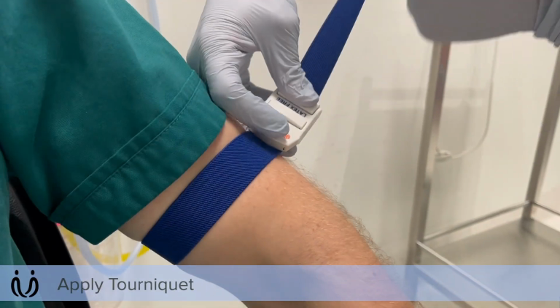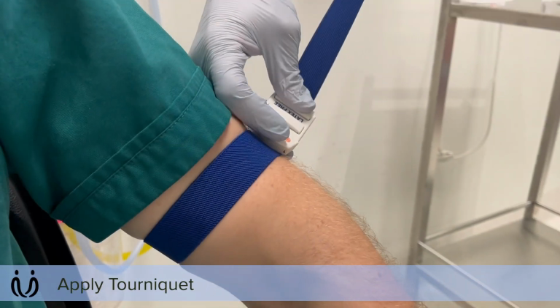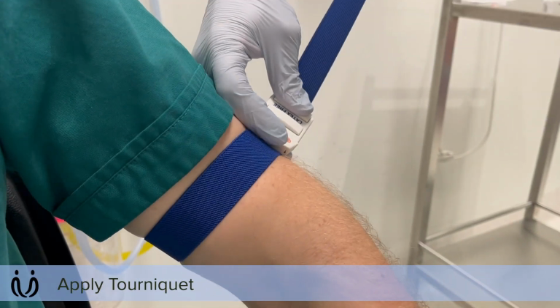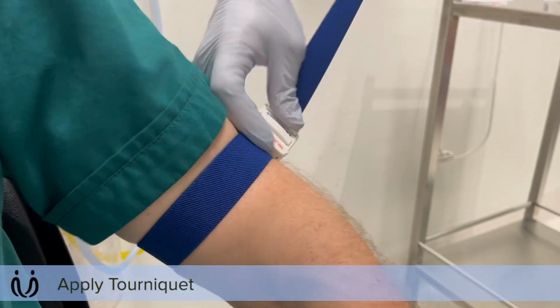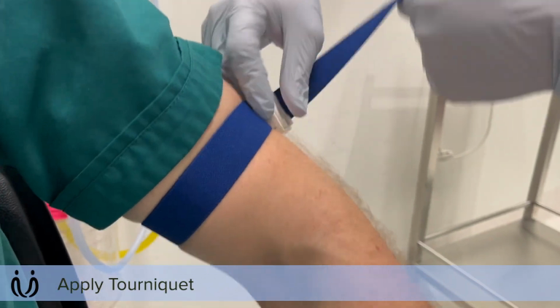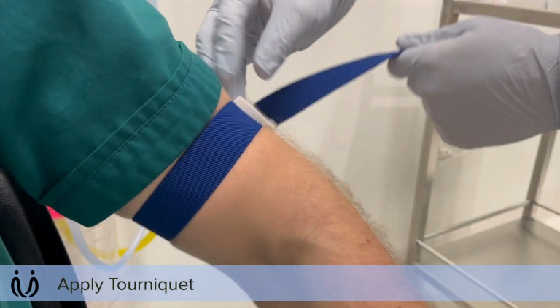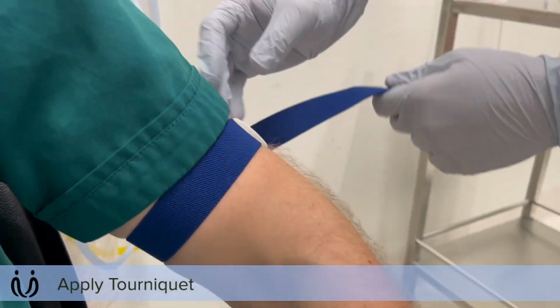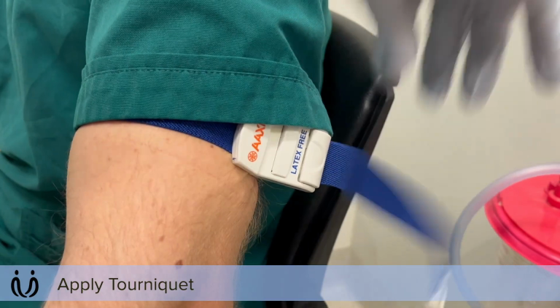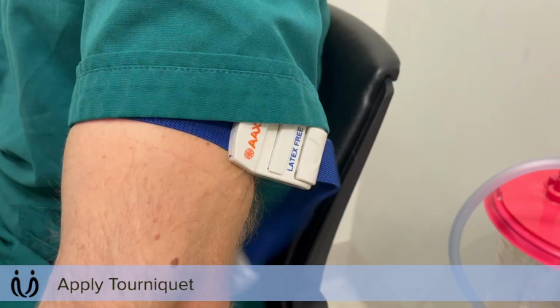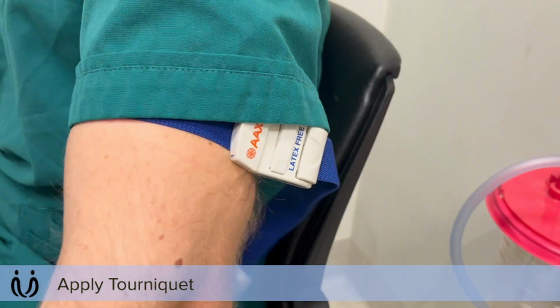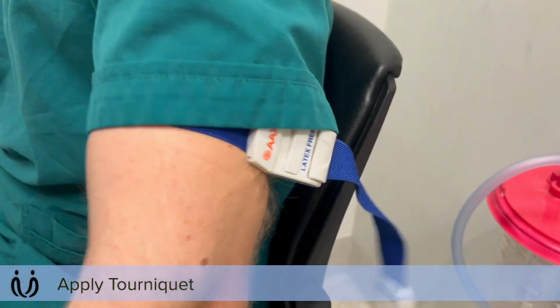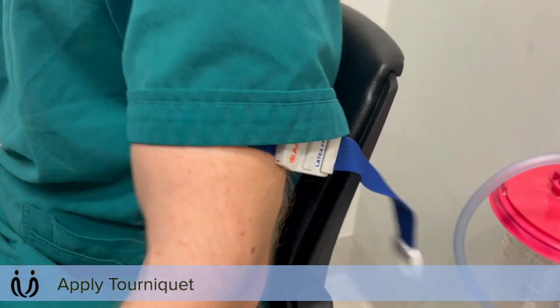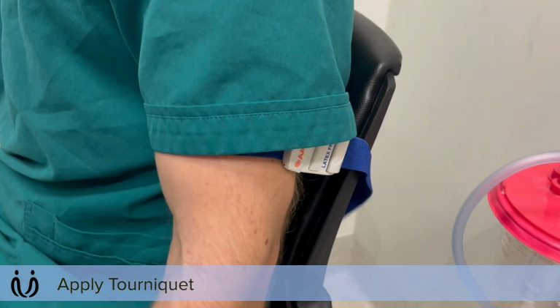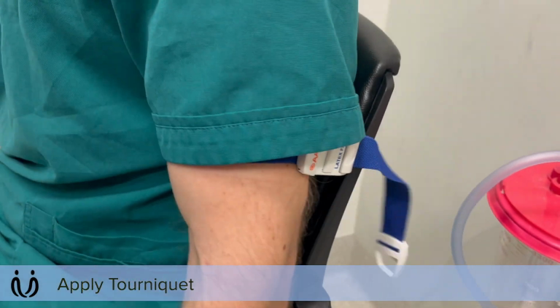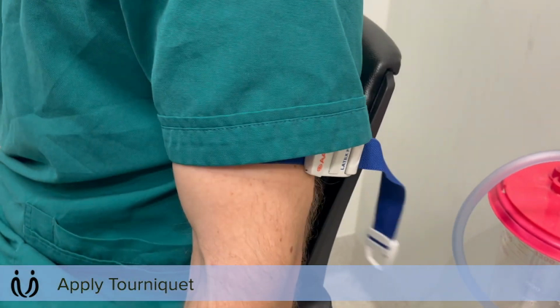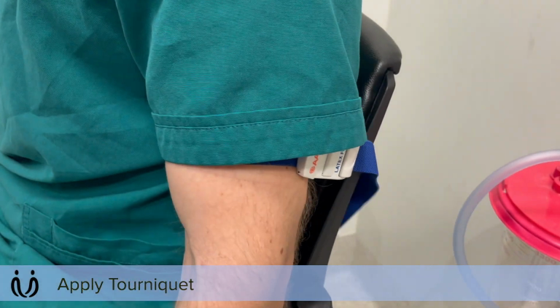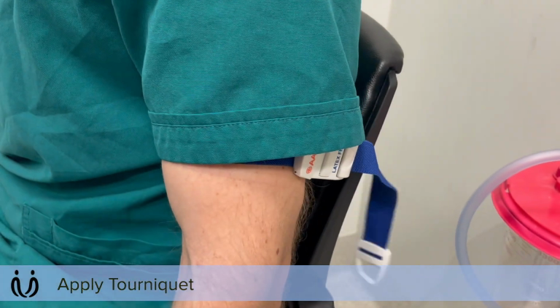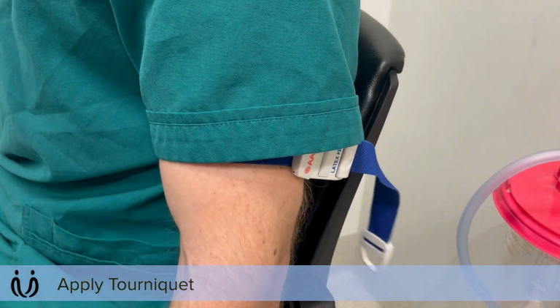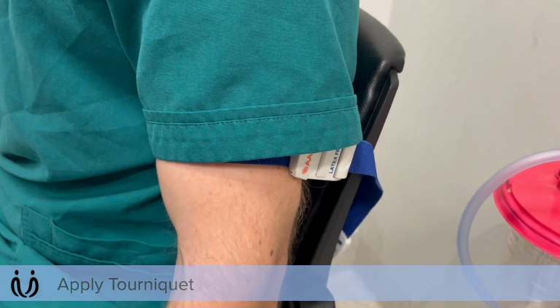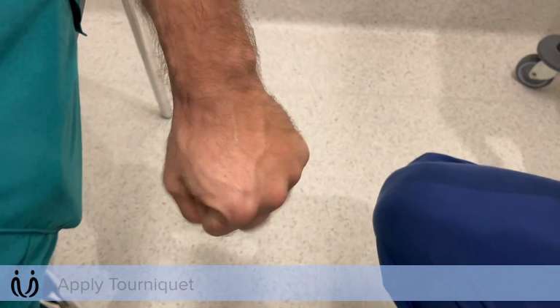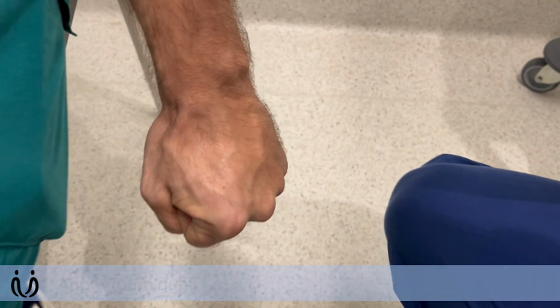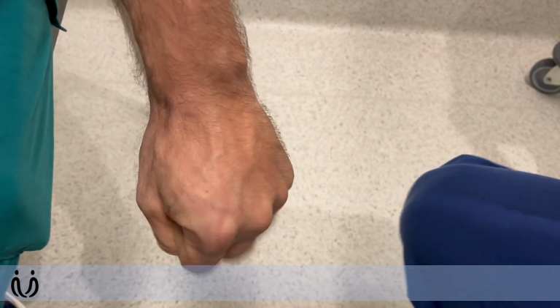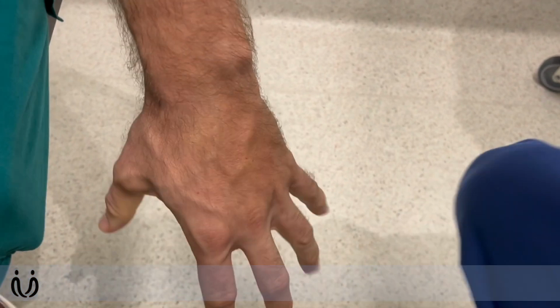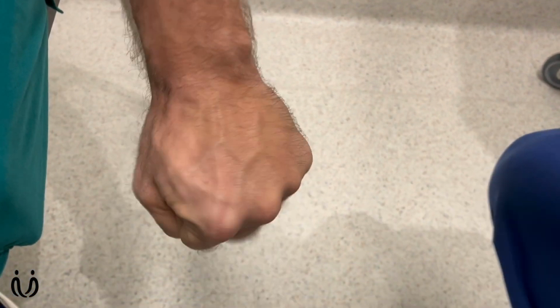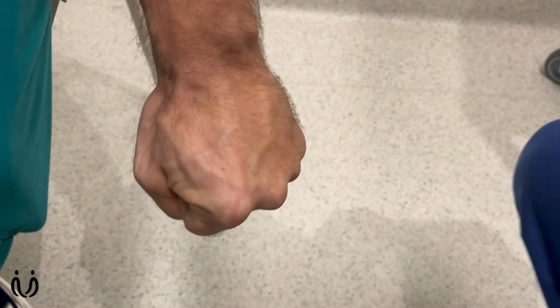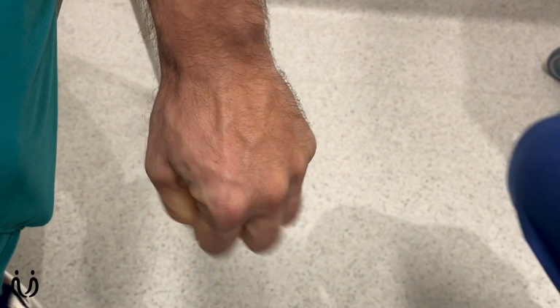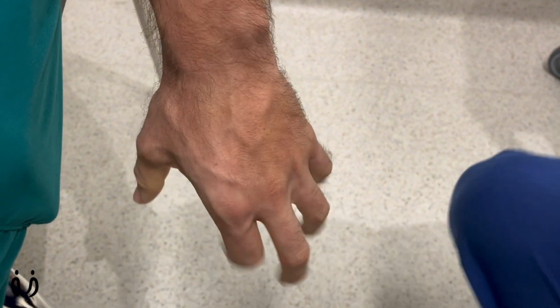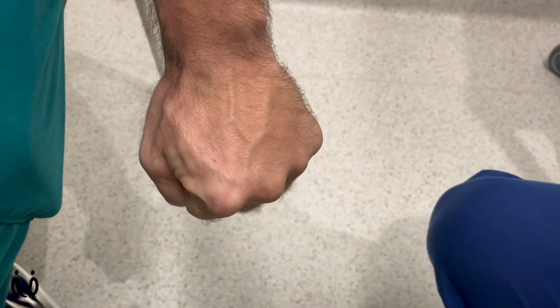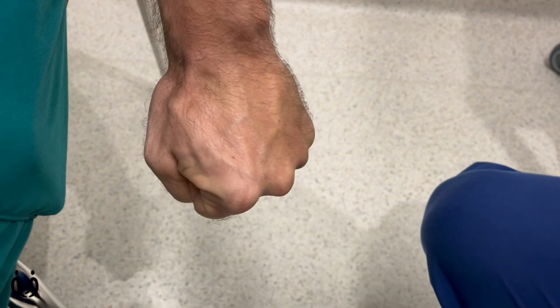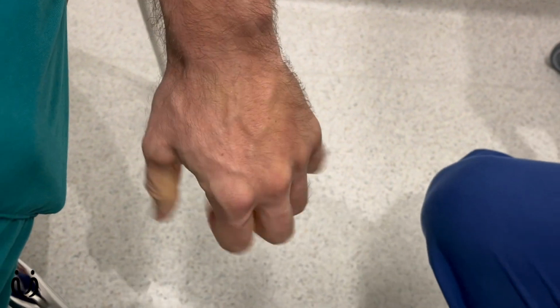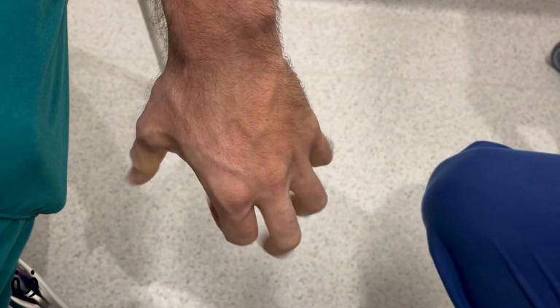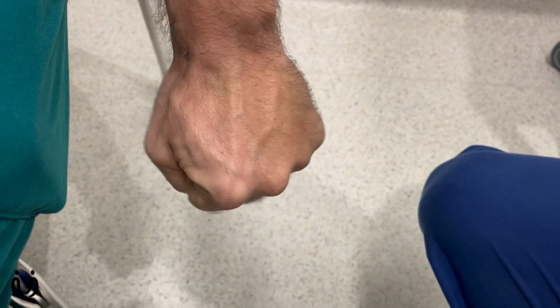Make that nice and tight. If I can just get you to dangle your arm down by the edge of the bed and clench your fist a few times — I'm just going to get your veins to stand out a bit.